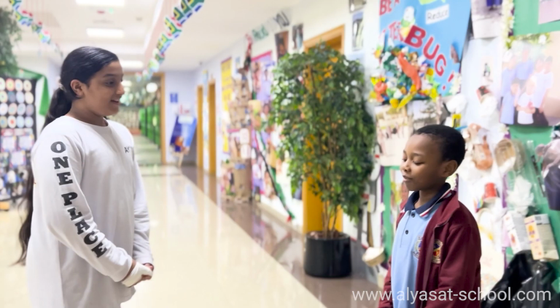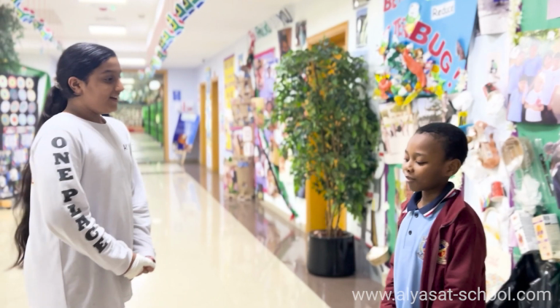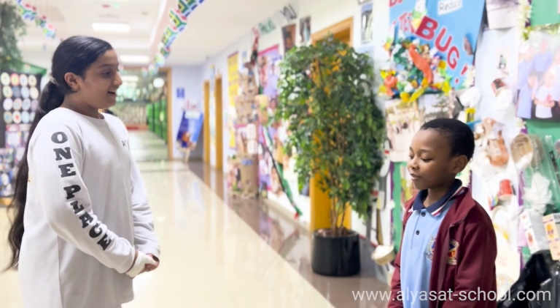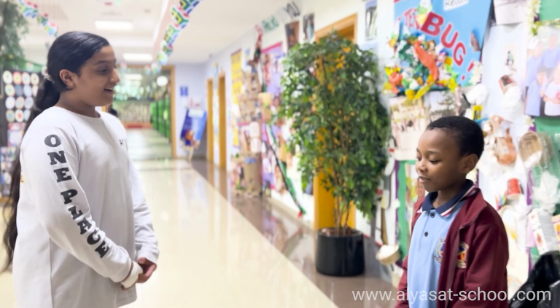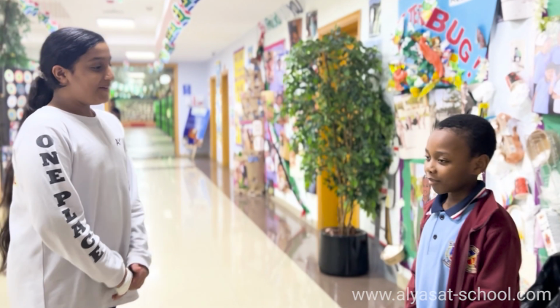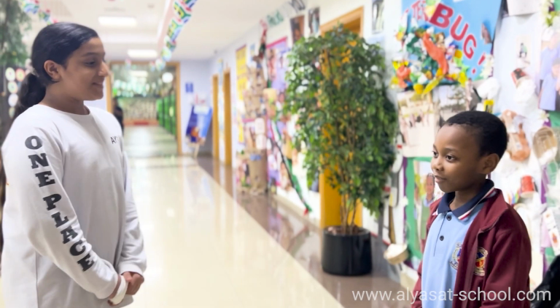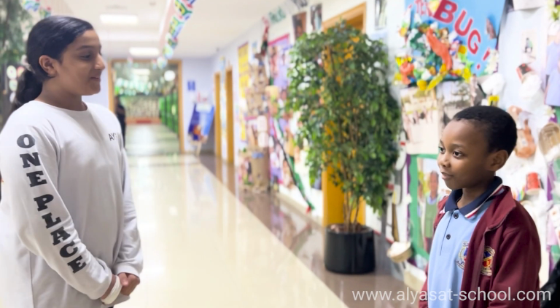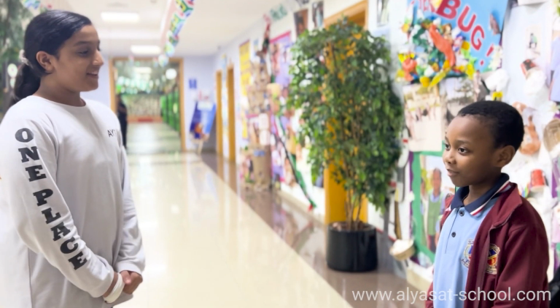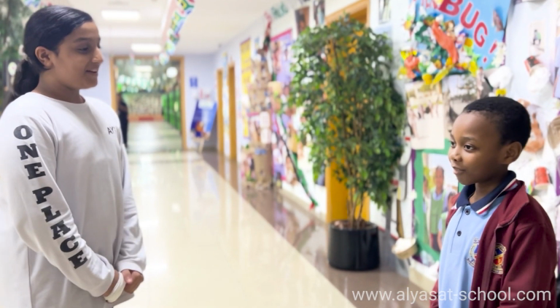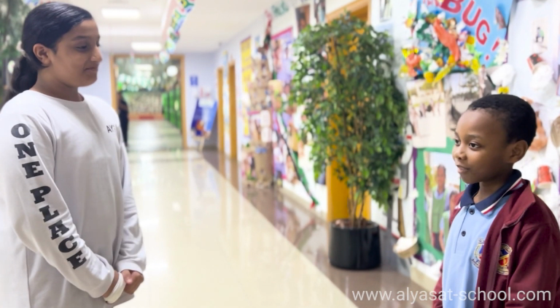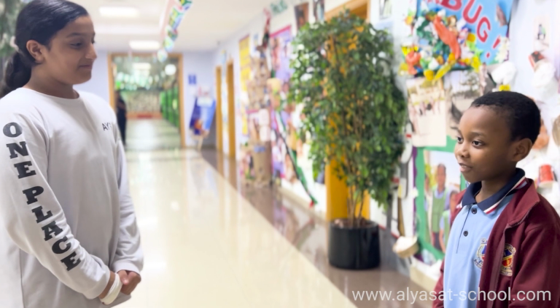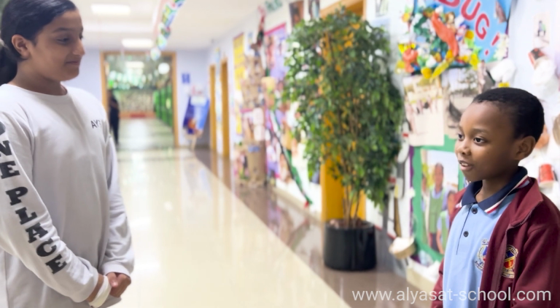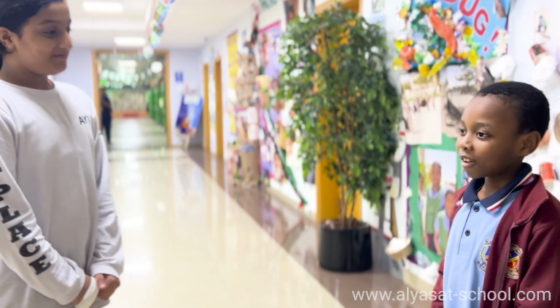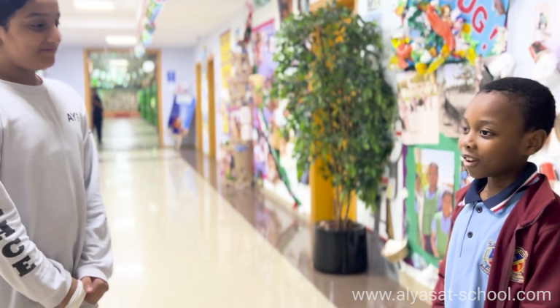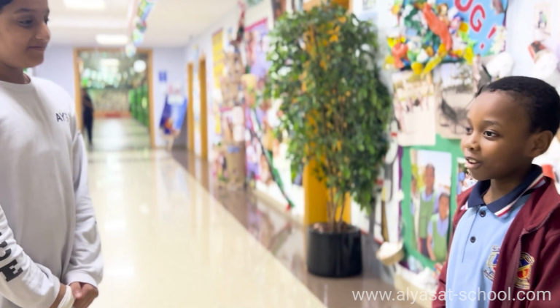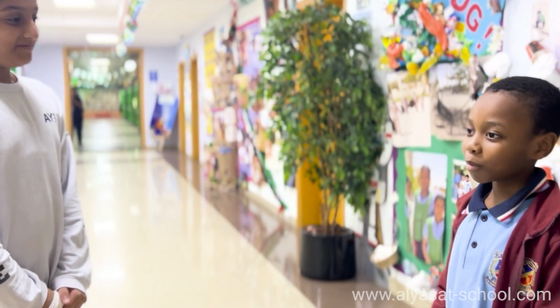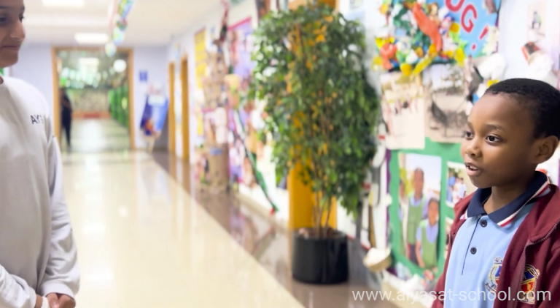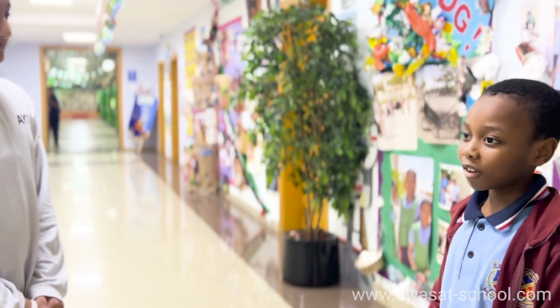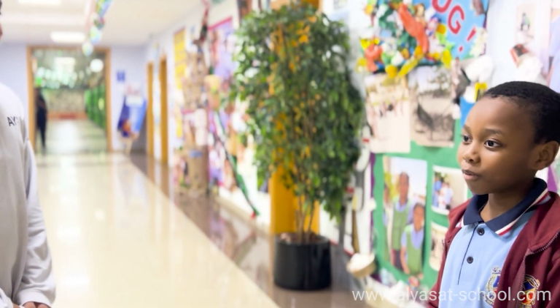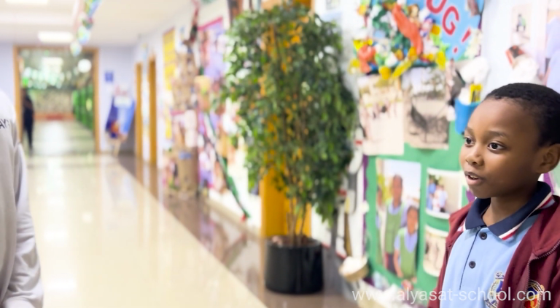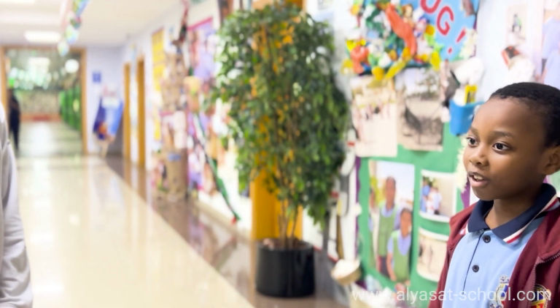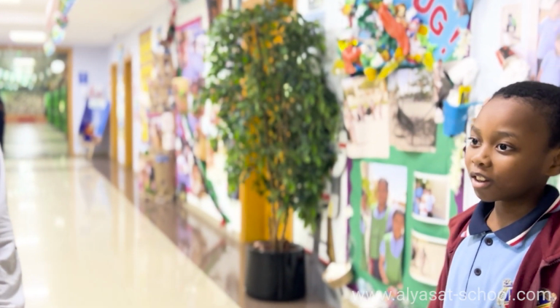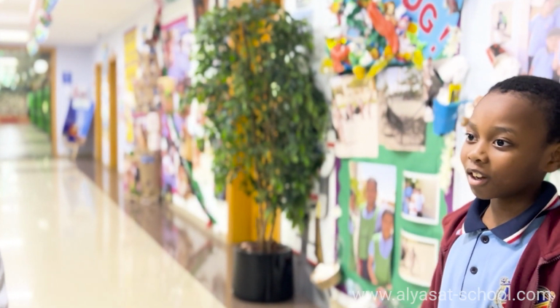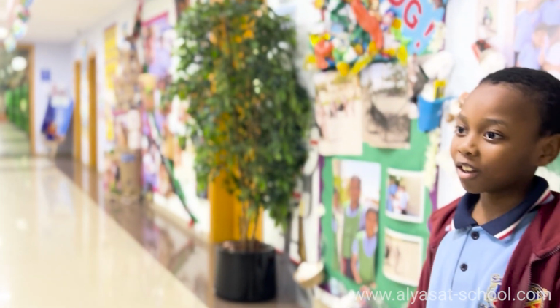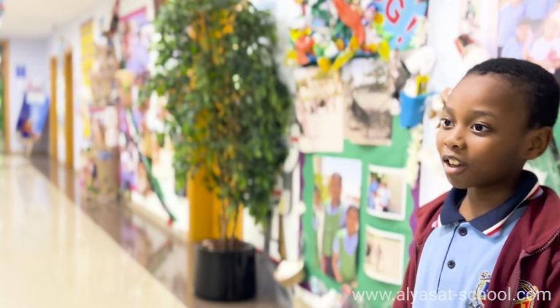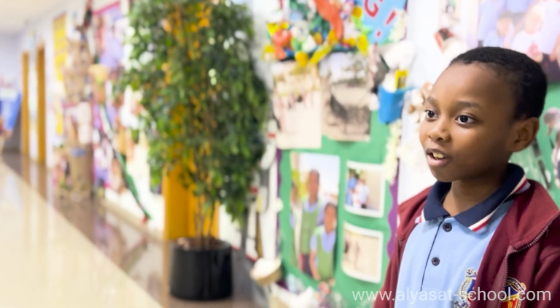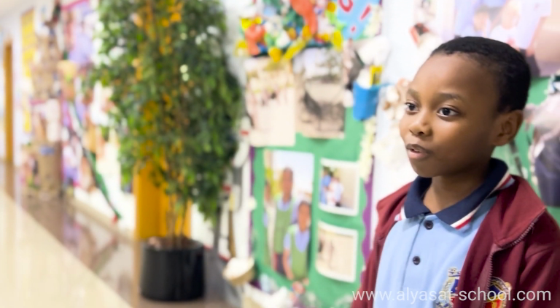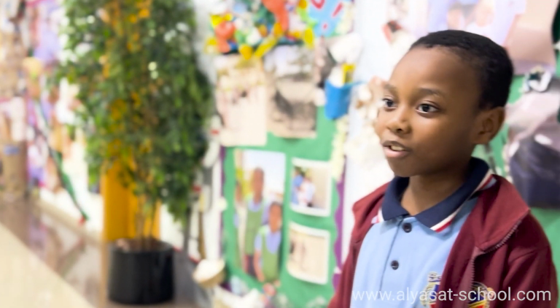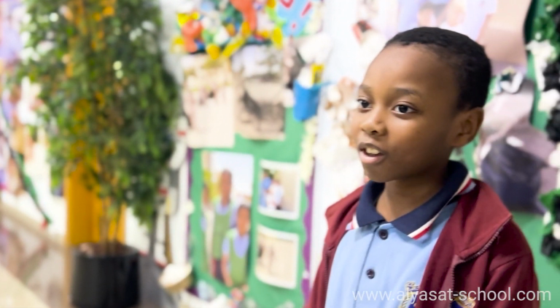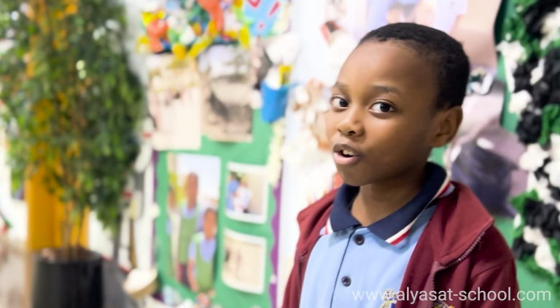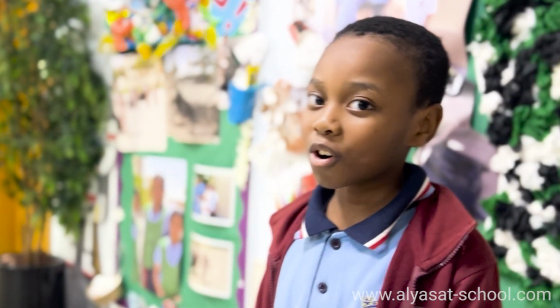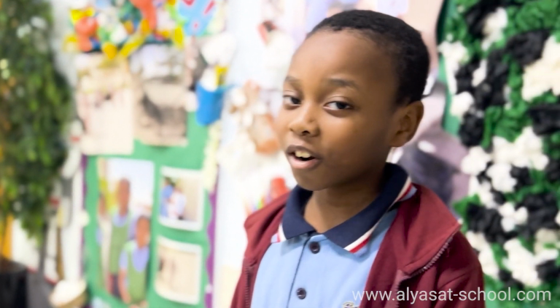Hi, what's your name? My name is Alya Saad and I like Recycle Art.